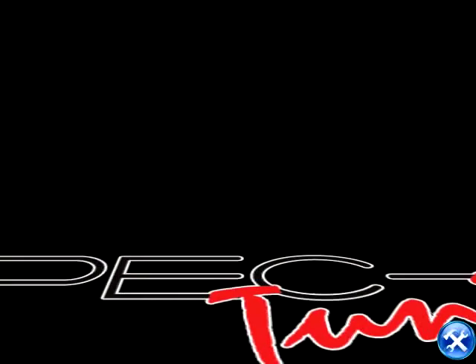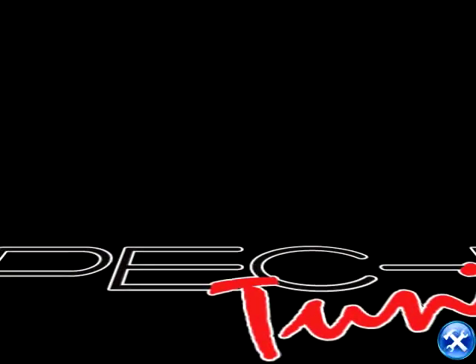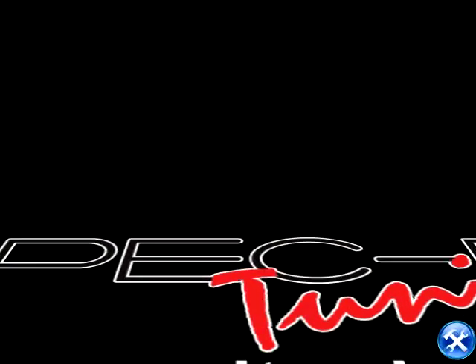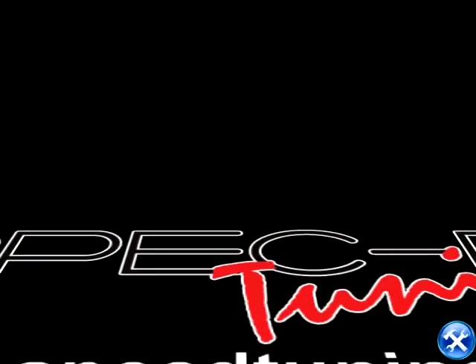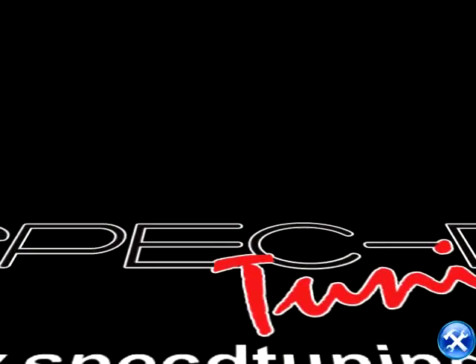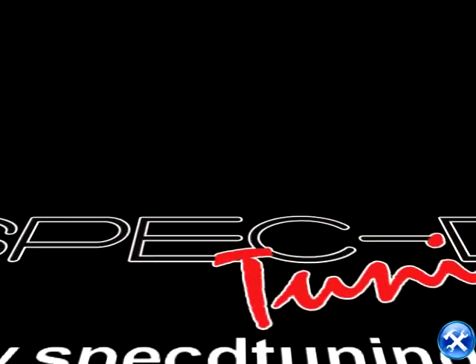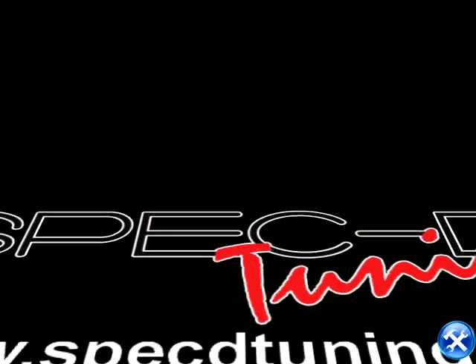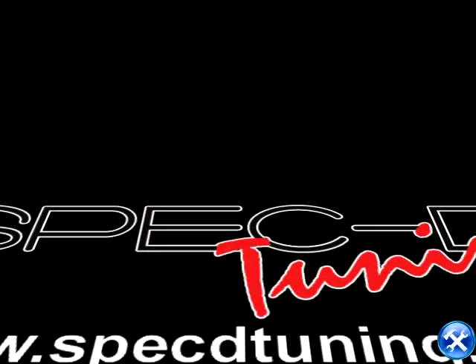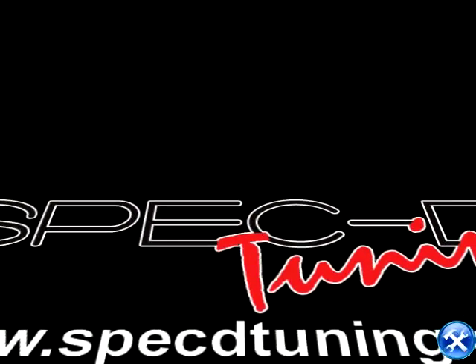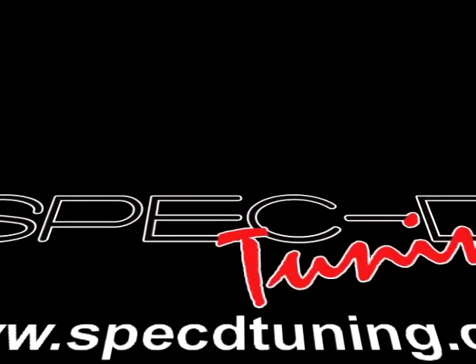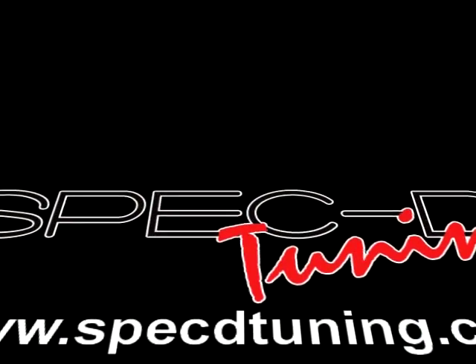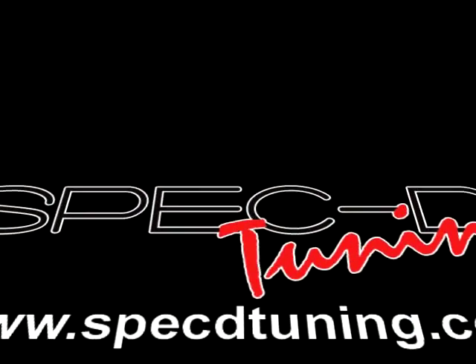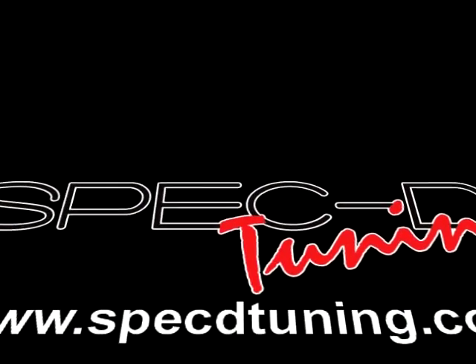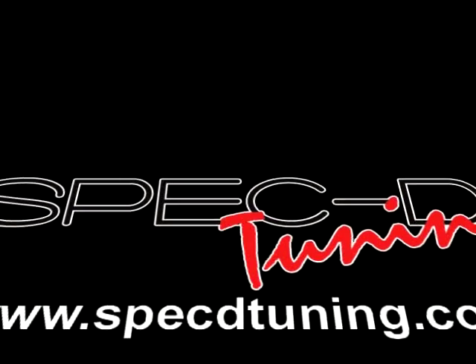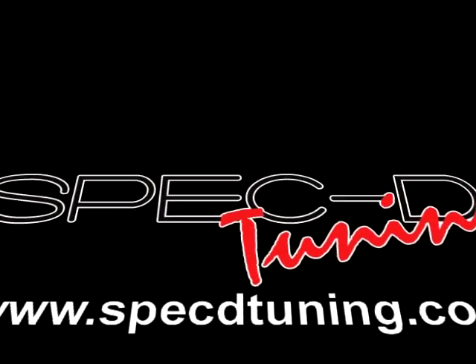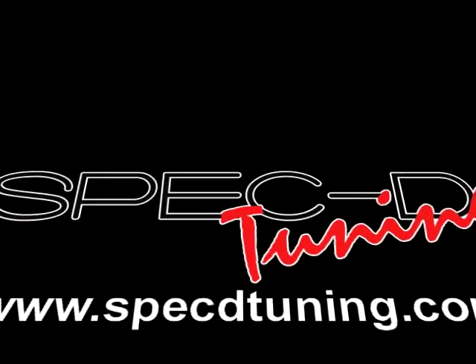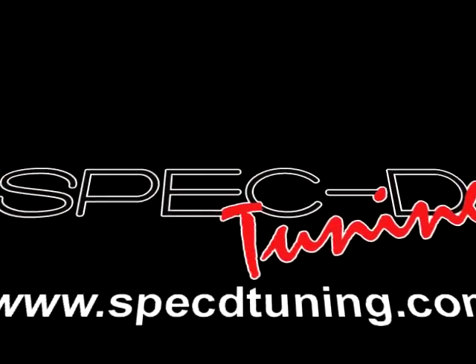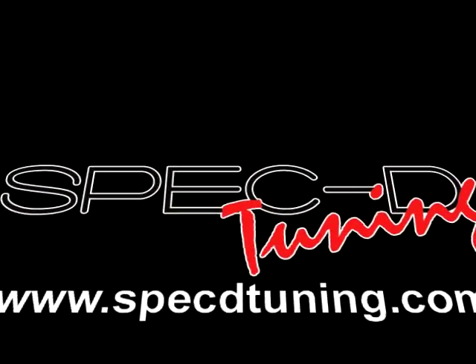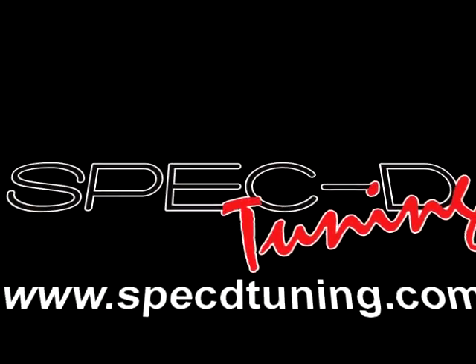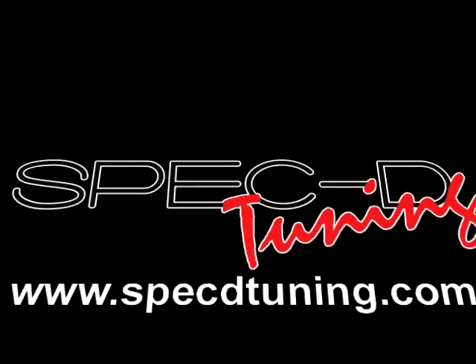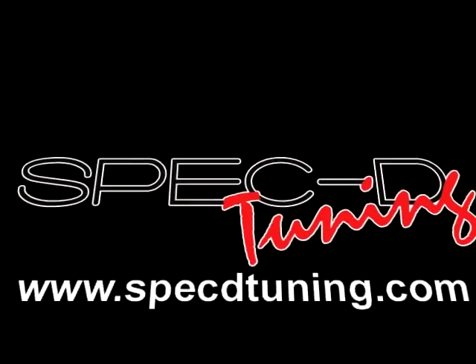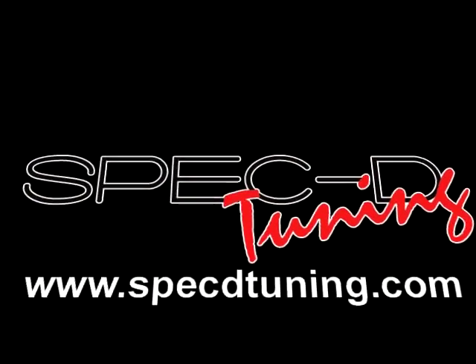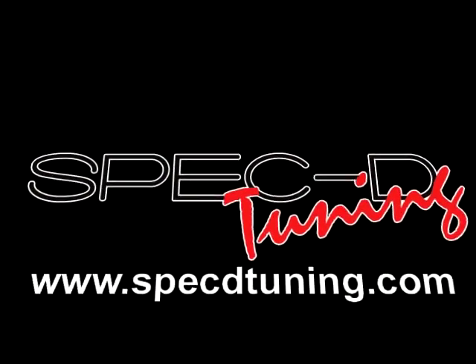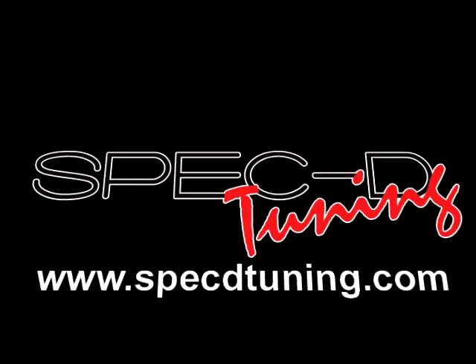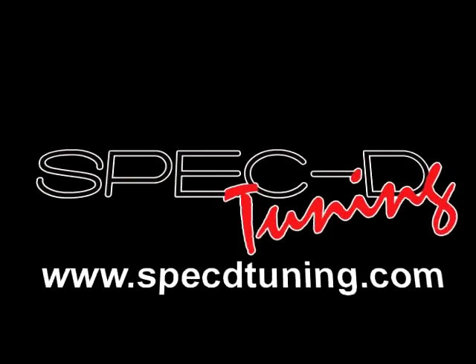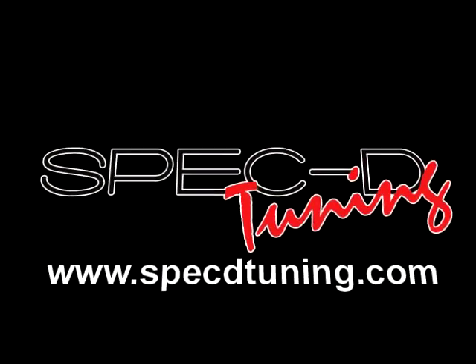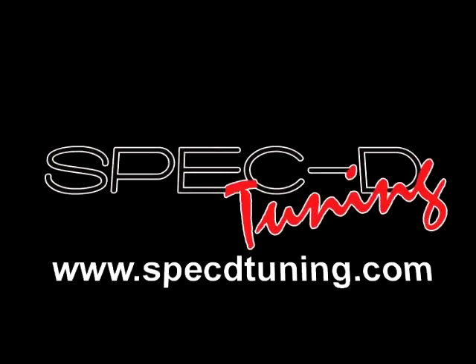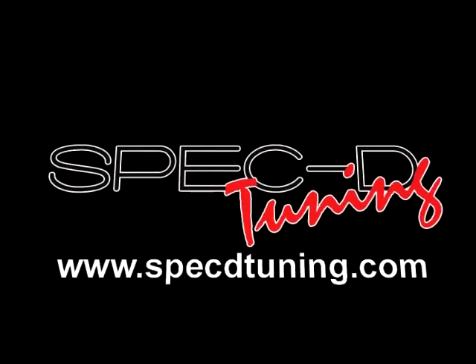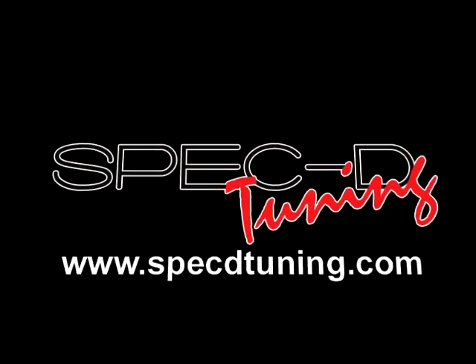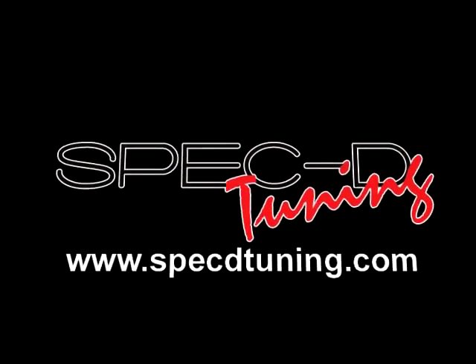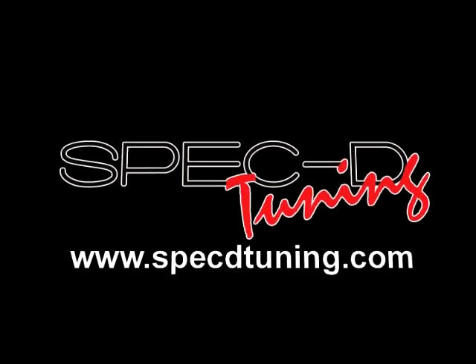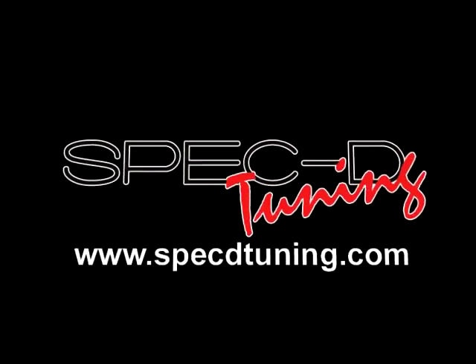Thank you for choosing SPECTYTUNING videos to assist you. Please visit SPECTYTUNING.COM for more products.